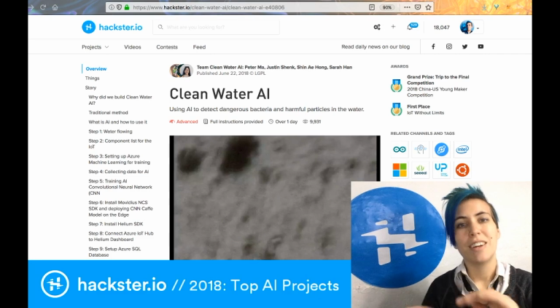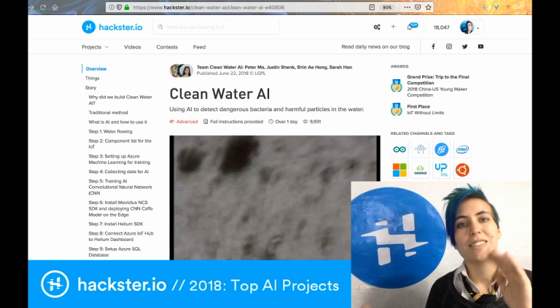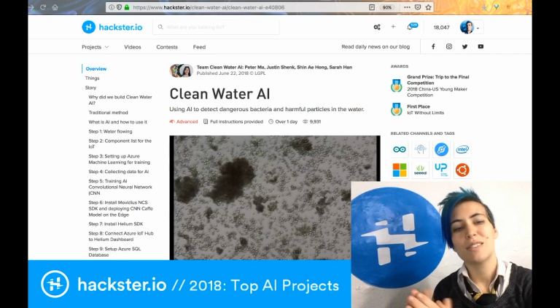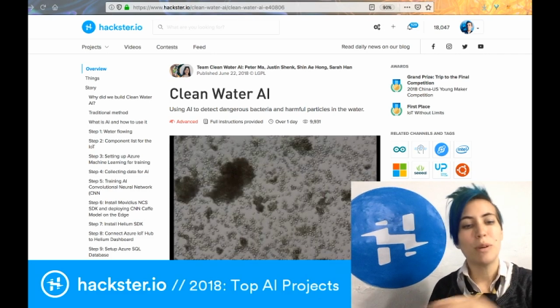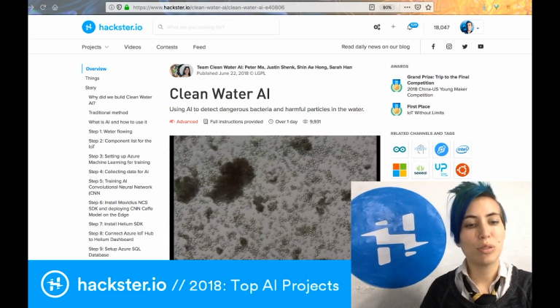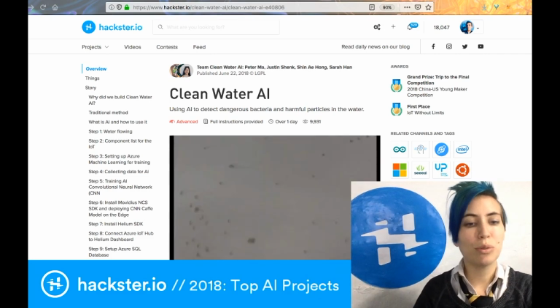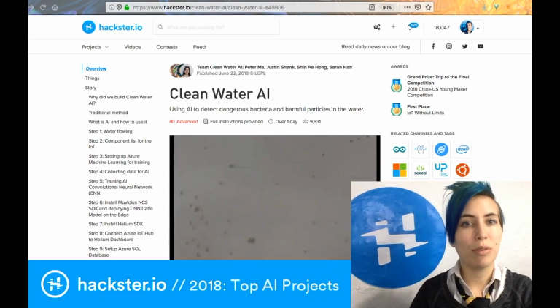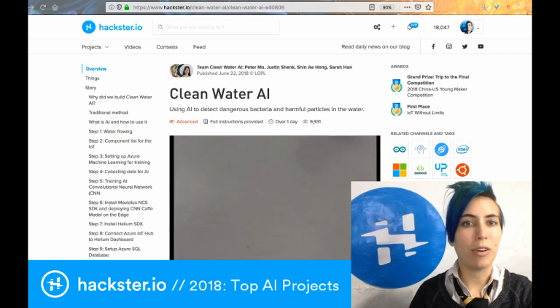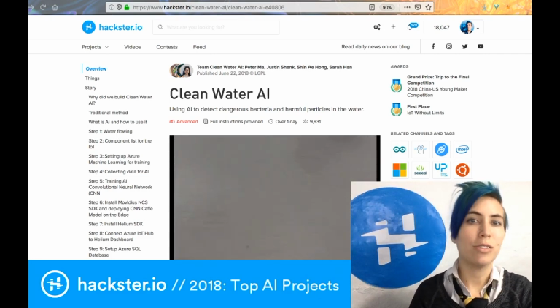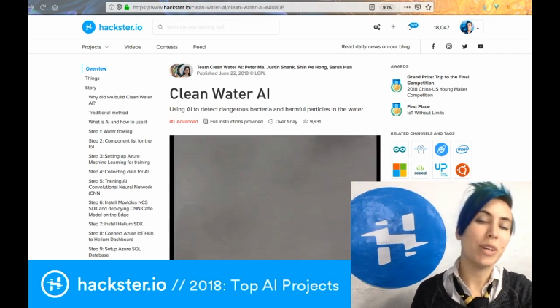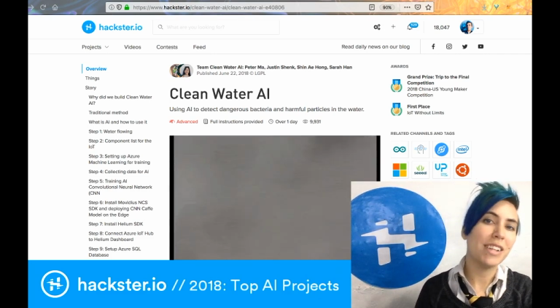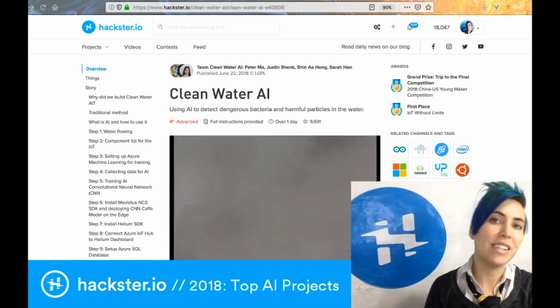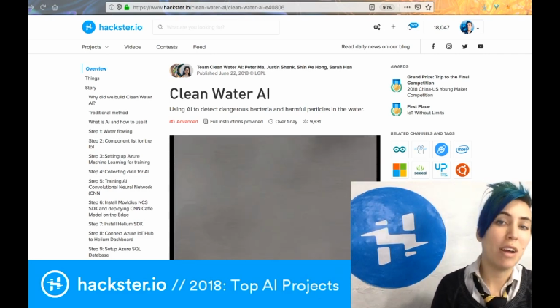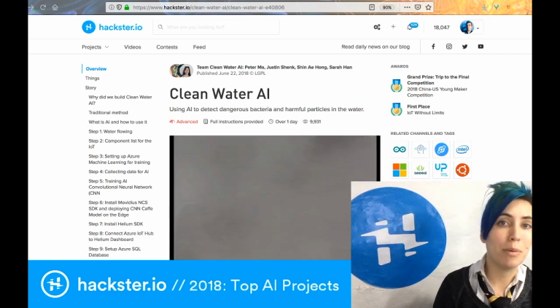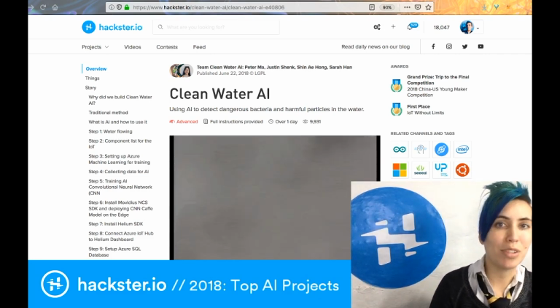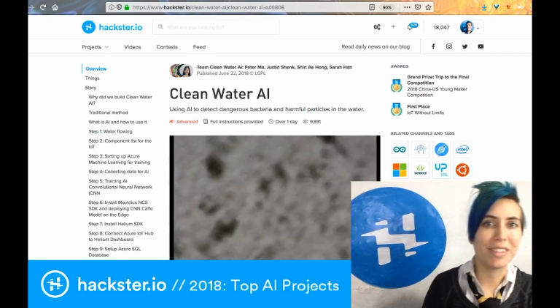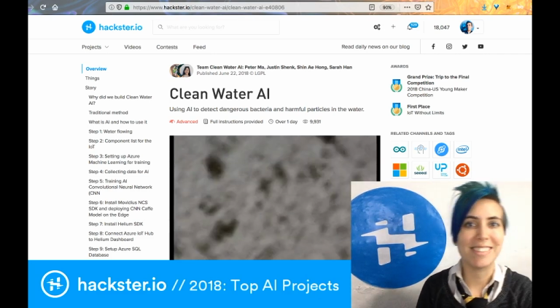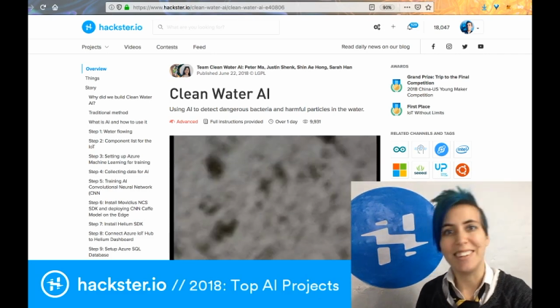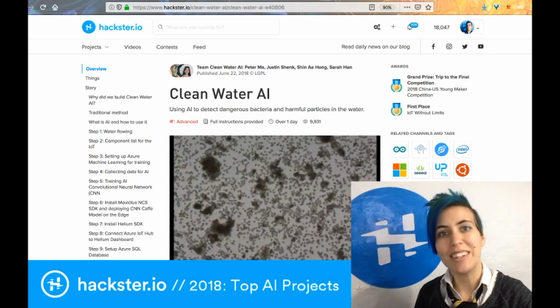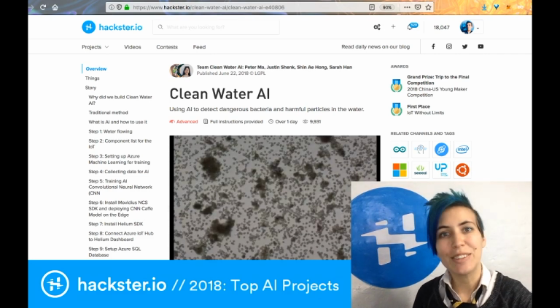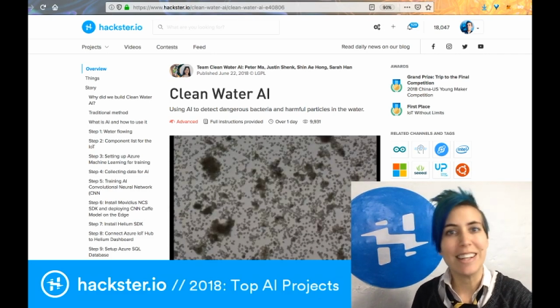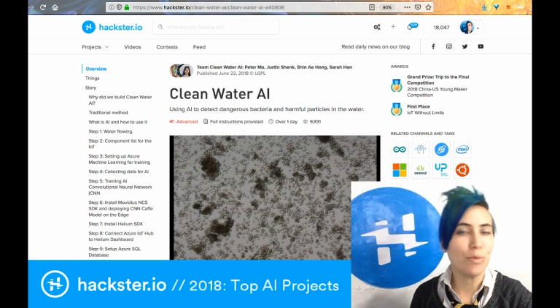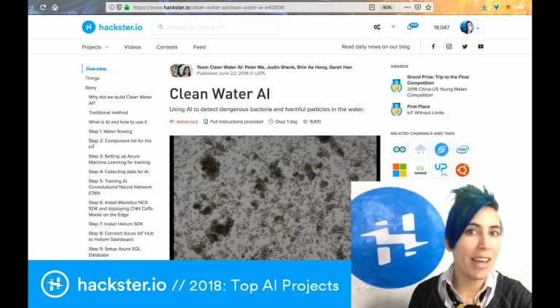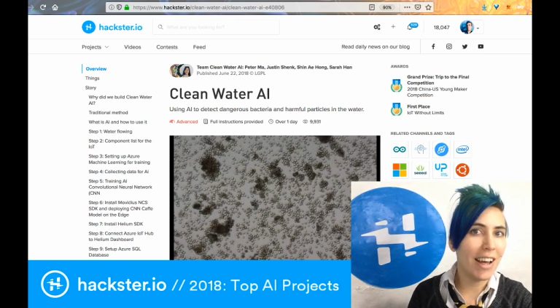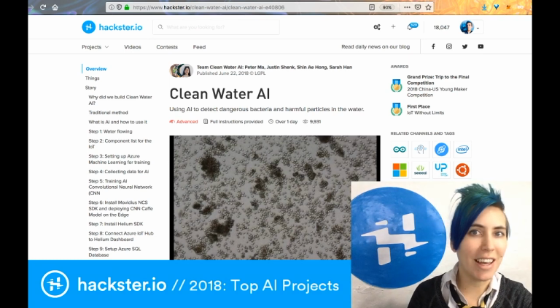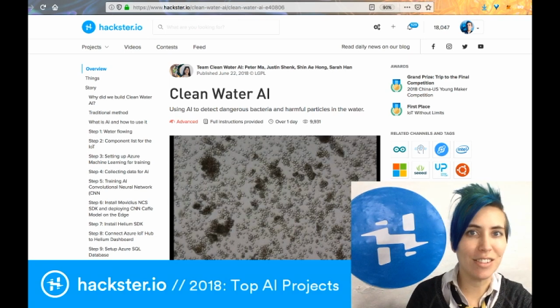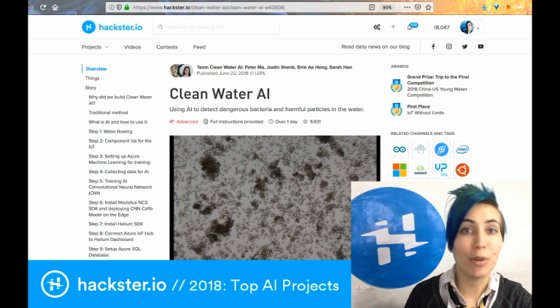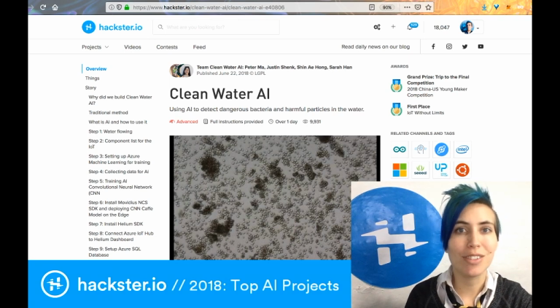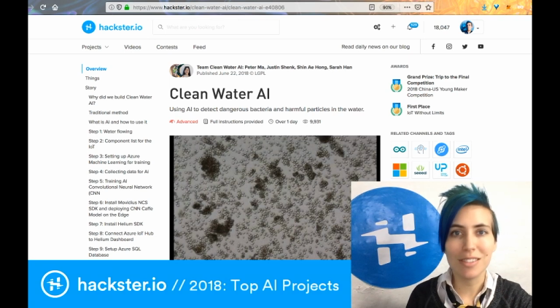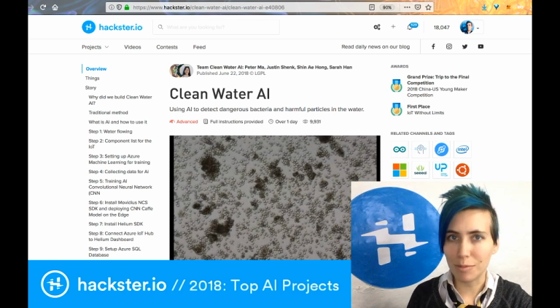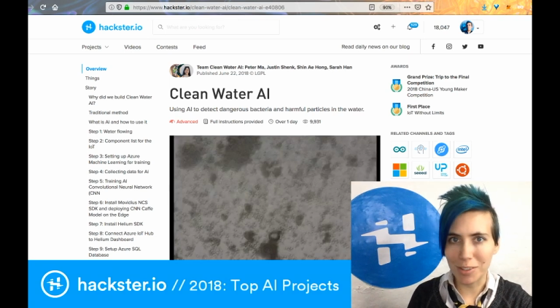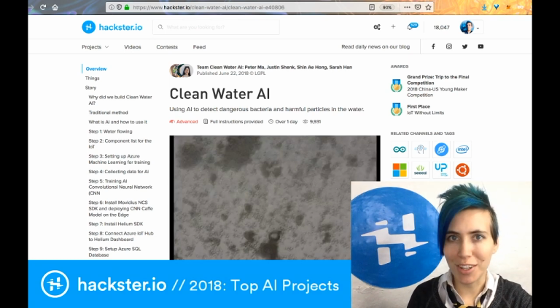Okay, Hacksters, part two of our 2018 wrap-up series — we're going to look at some AI and smart assistant projects.